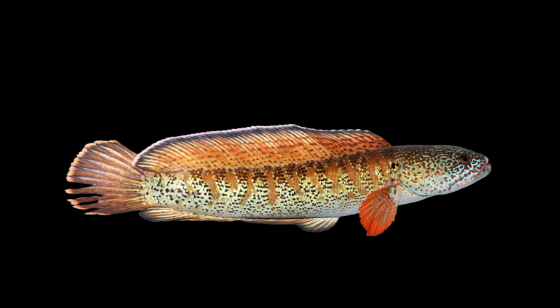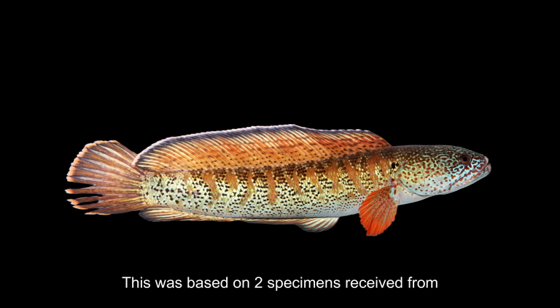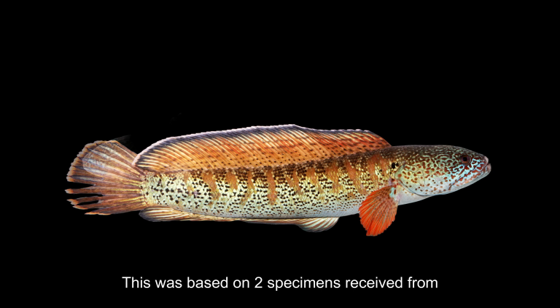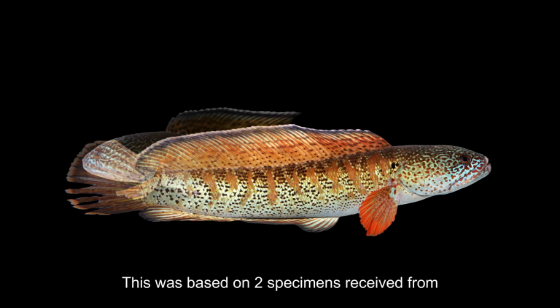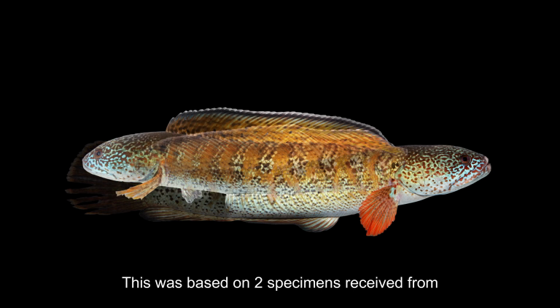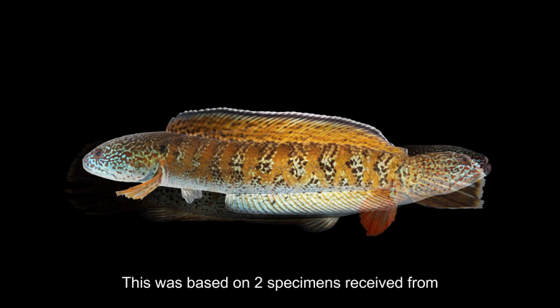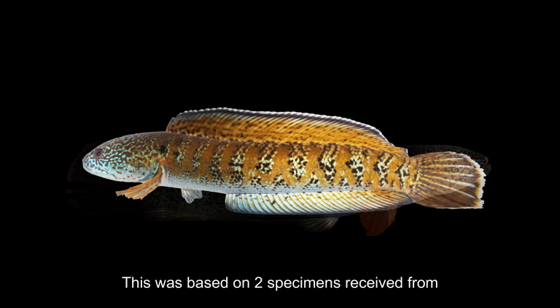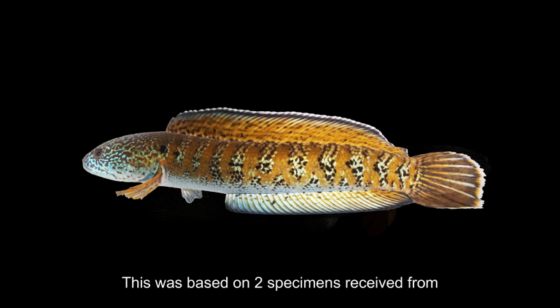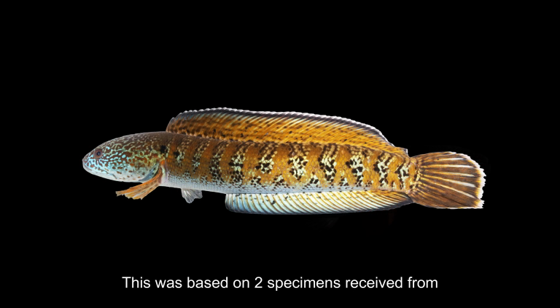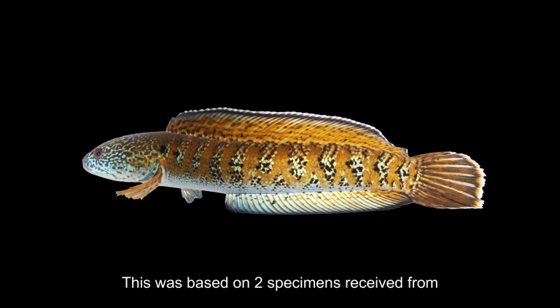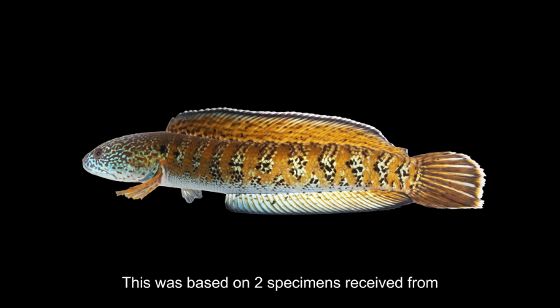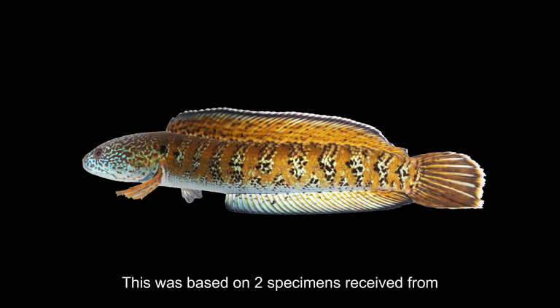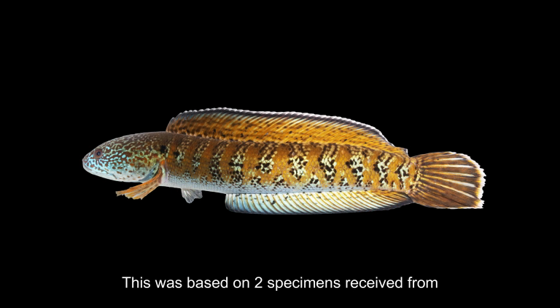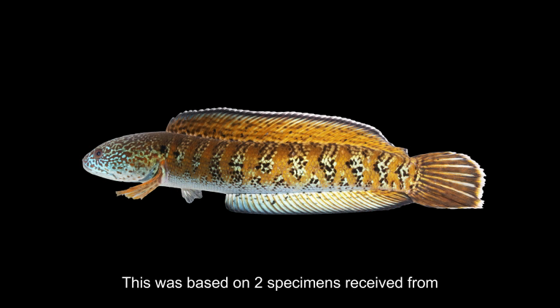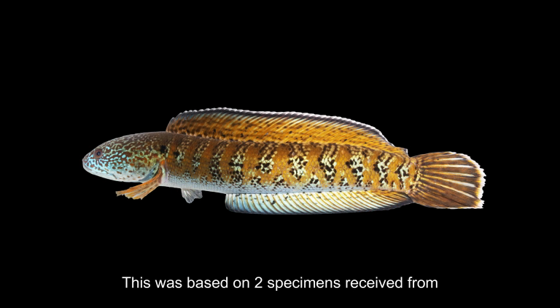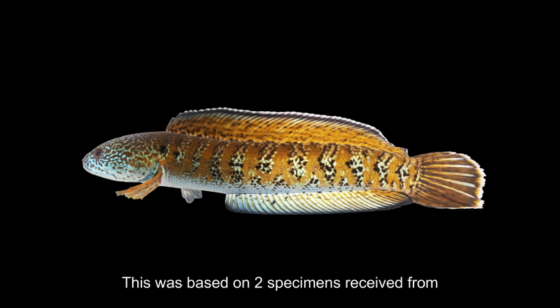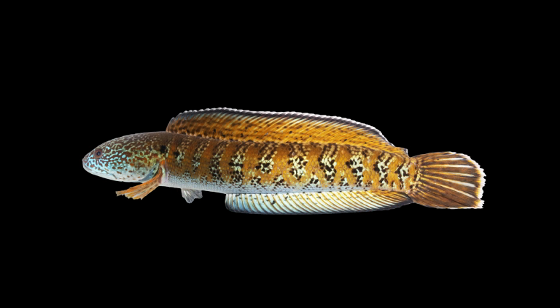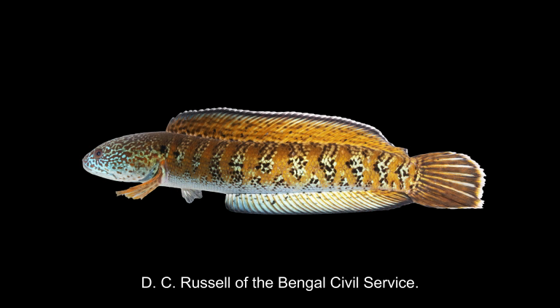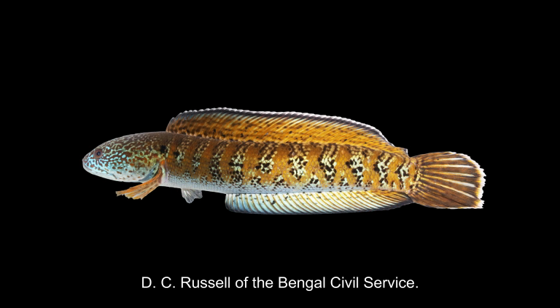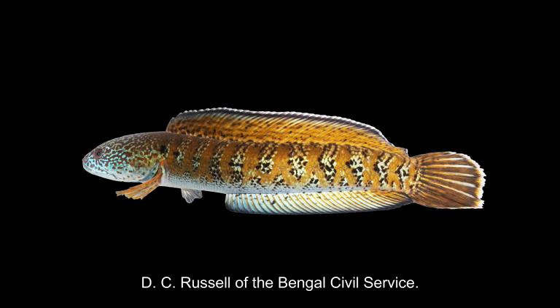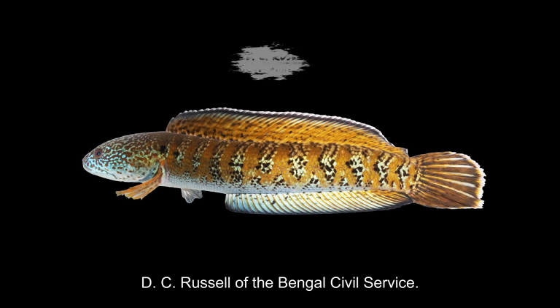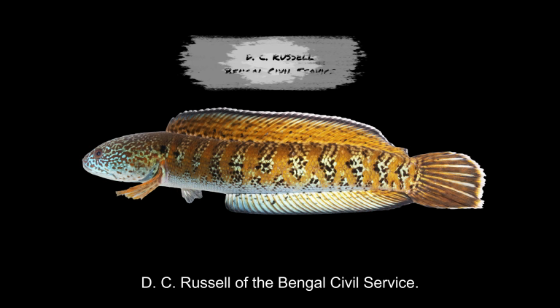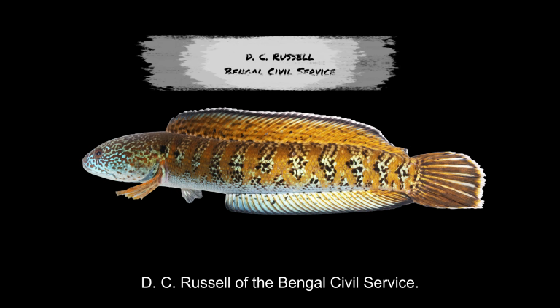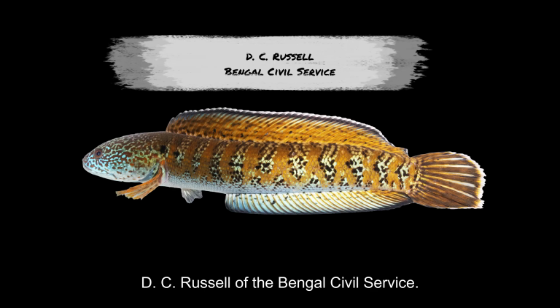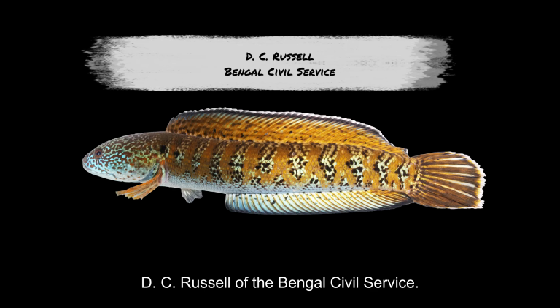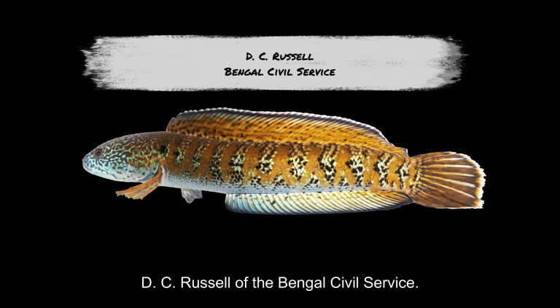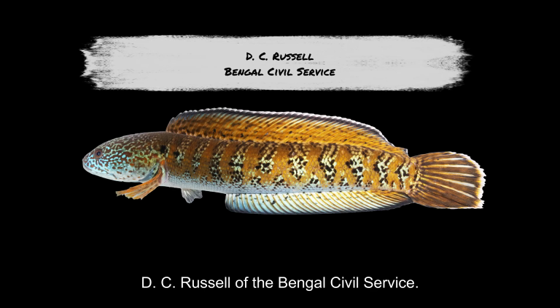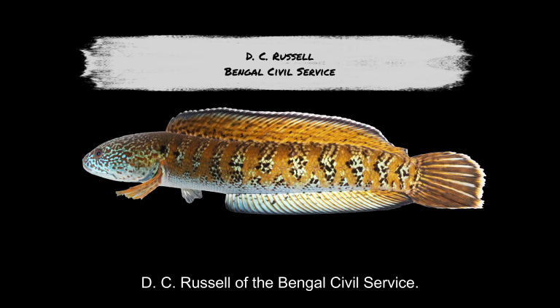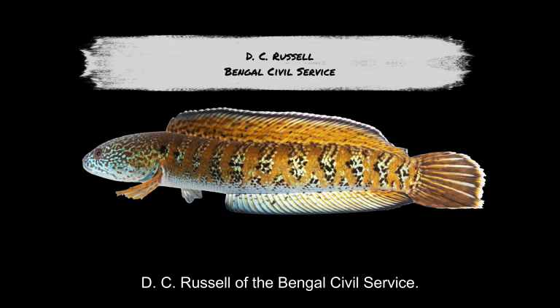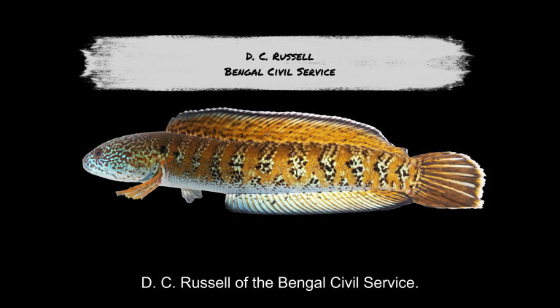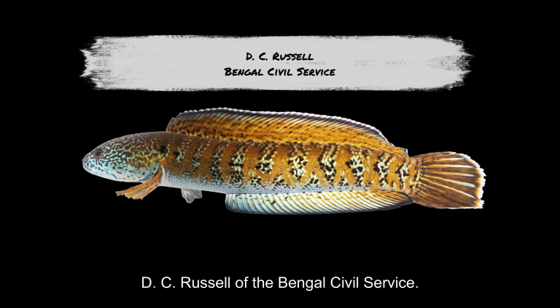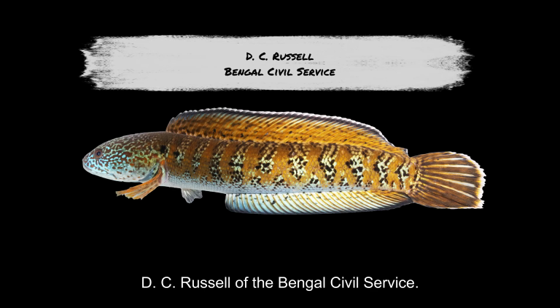curator of the Museum of the Asiatic Society of Bengal, published in 1839. This was based on two specimens received from D.C. Russell of the Bengal Civil Service.